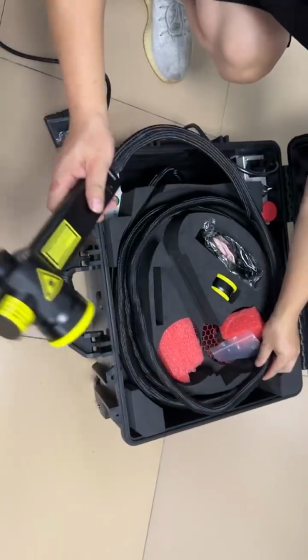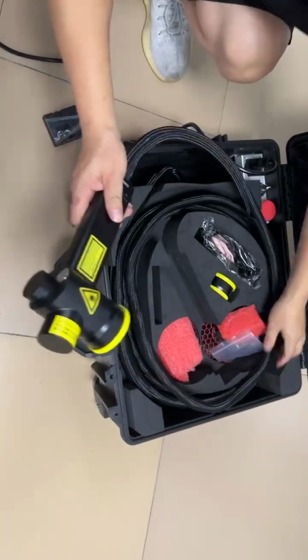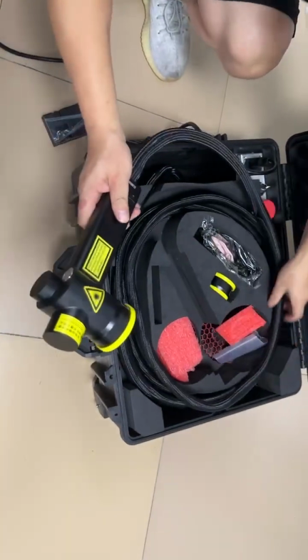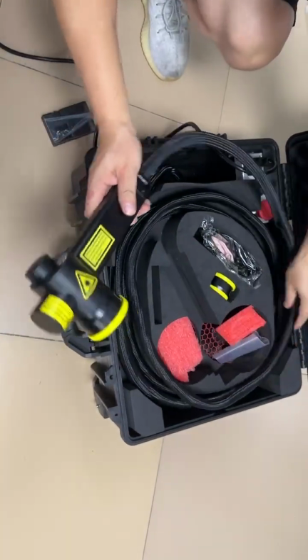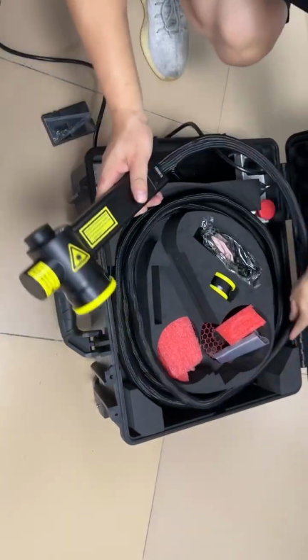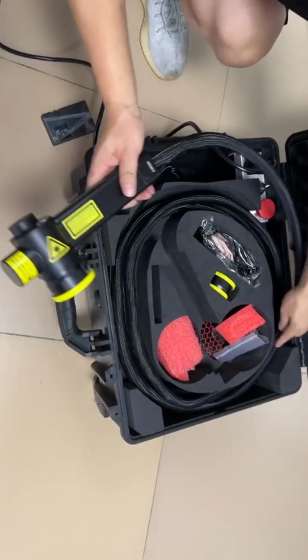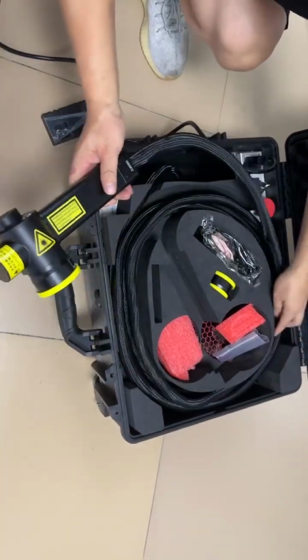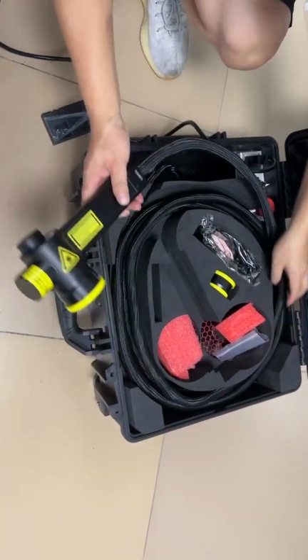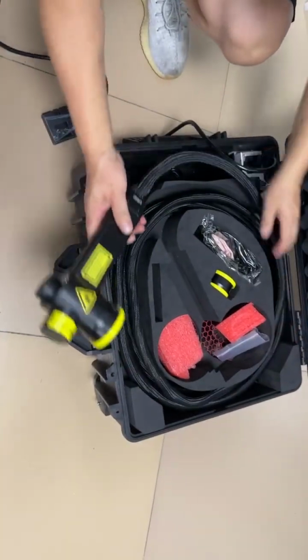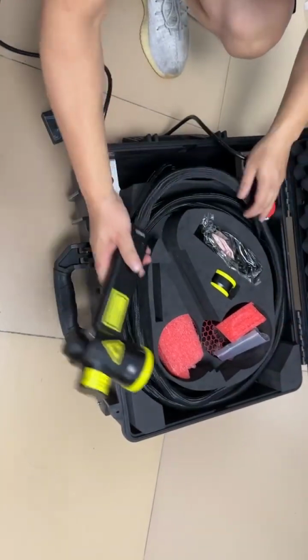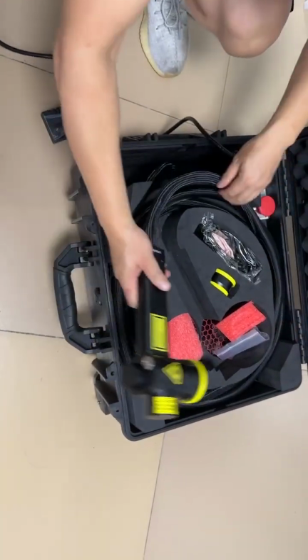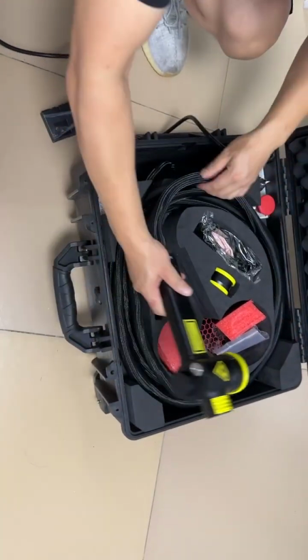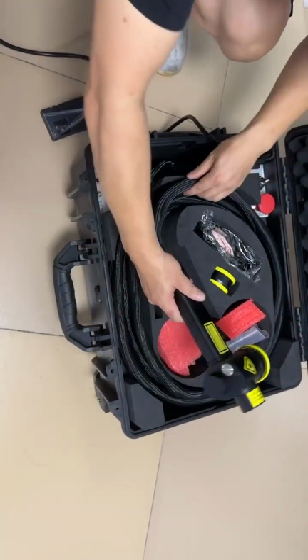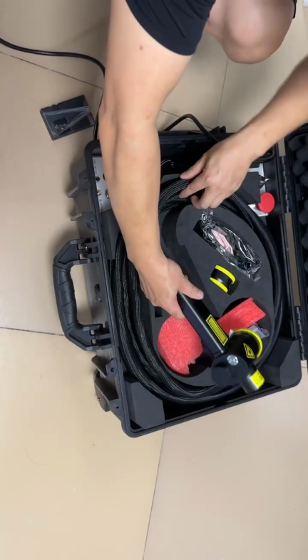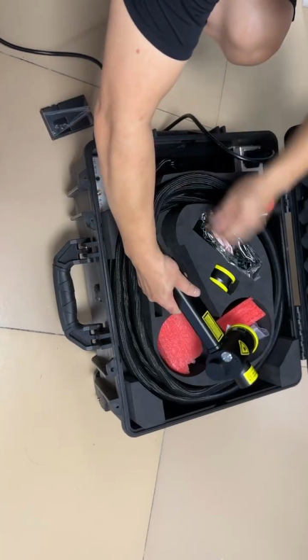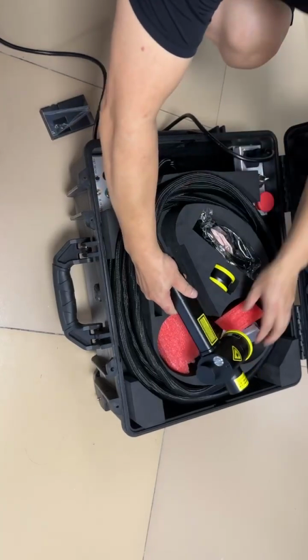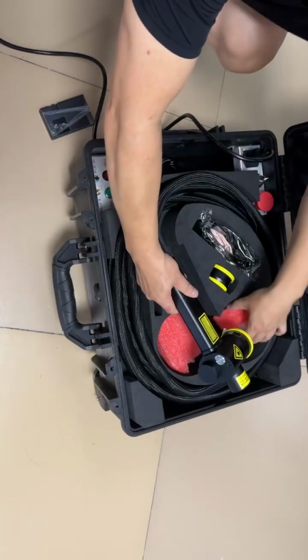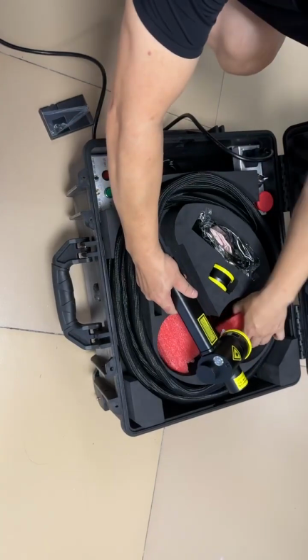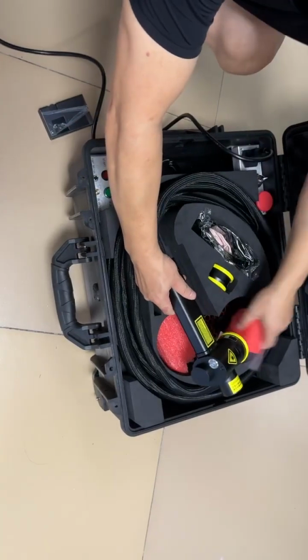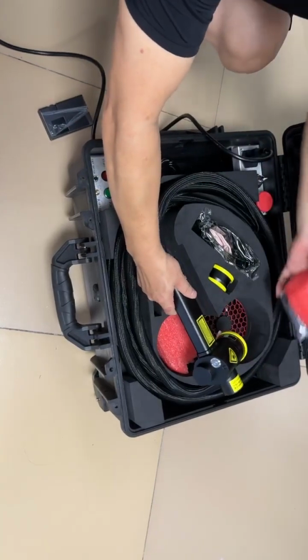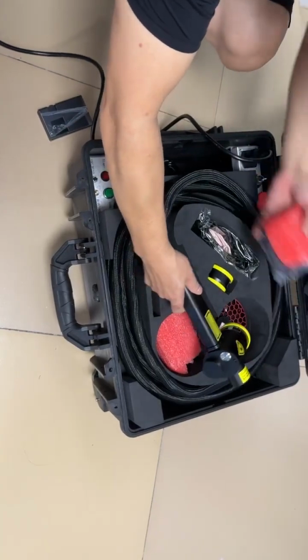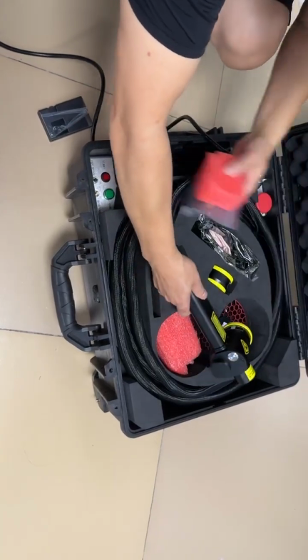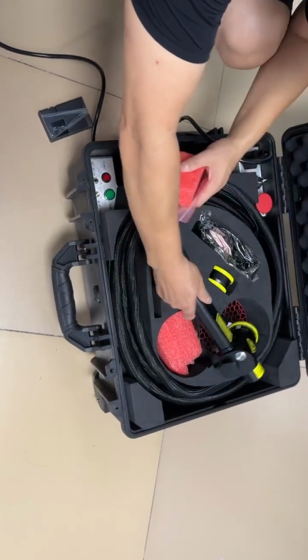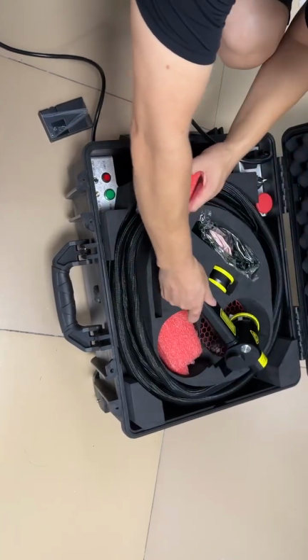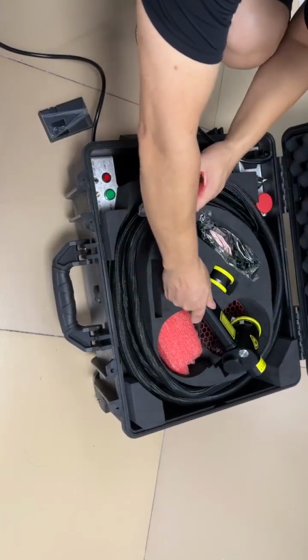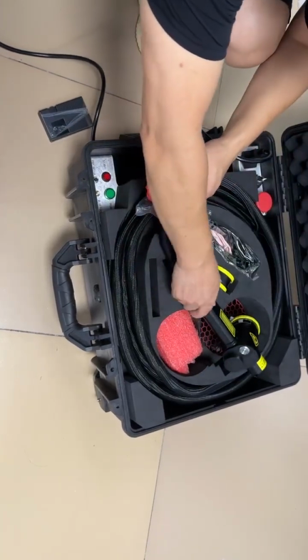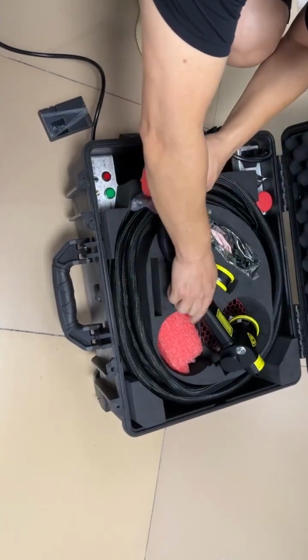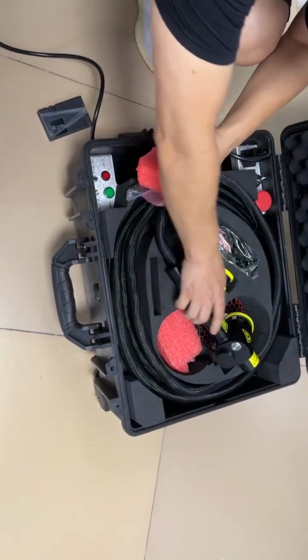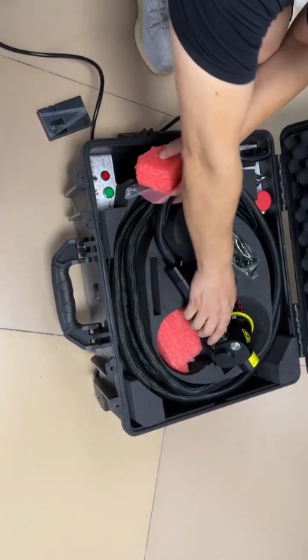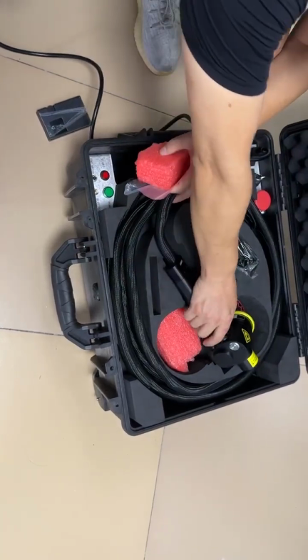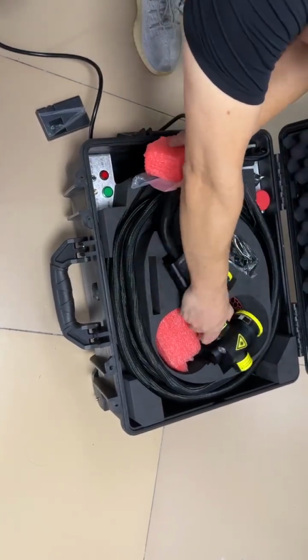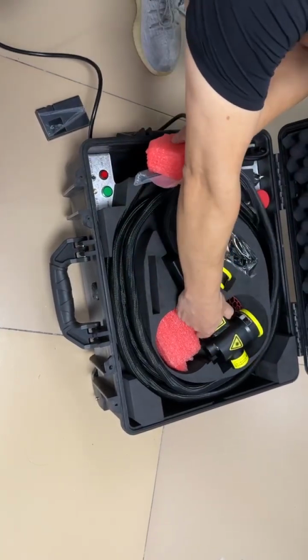The fiber cable cannot be folded, so you have to keep it up carefully.